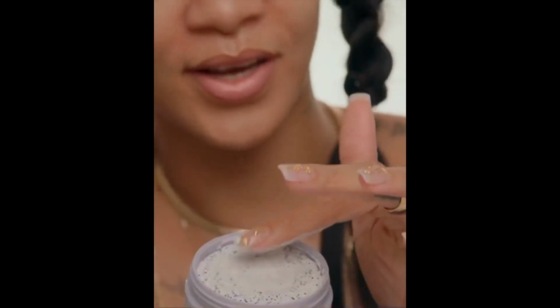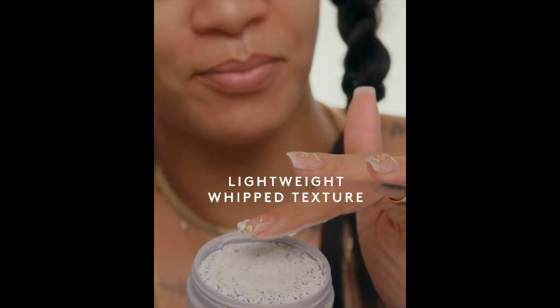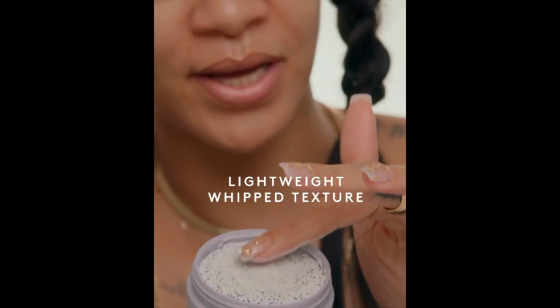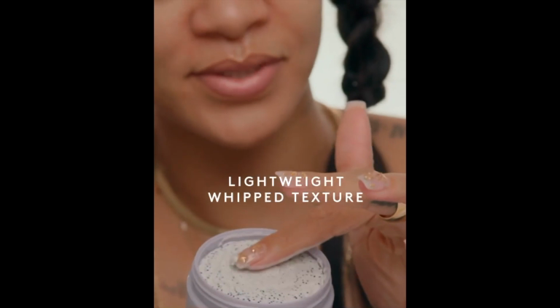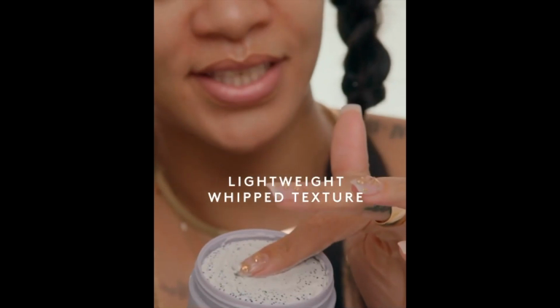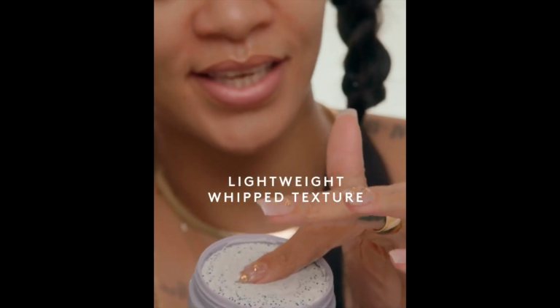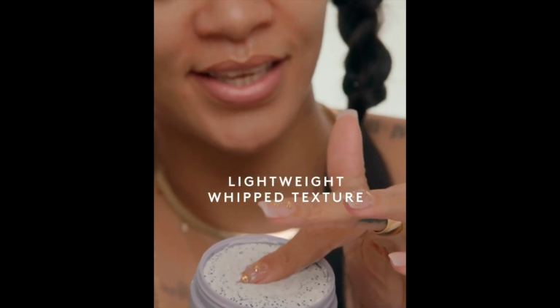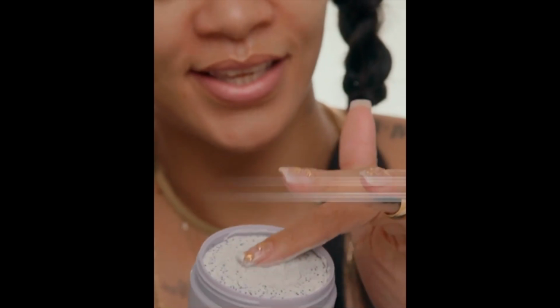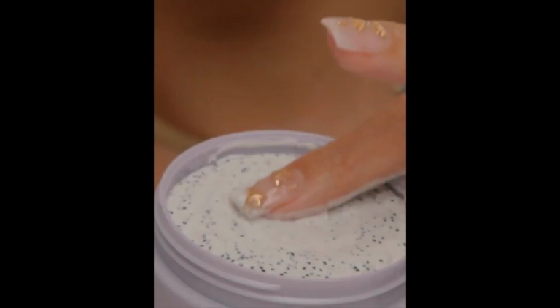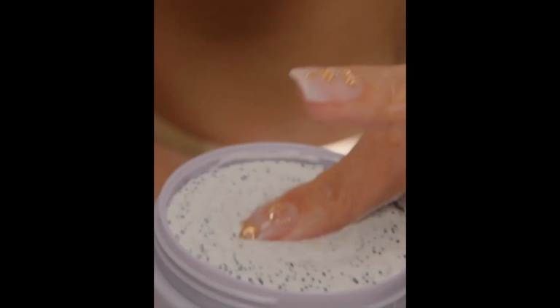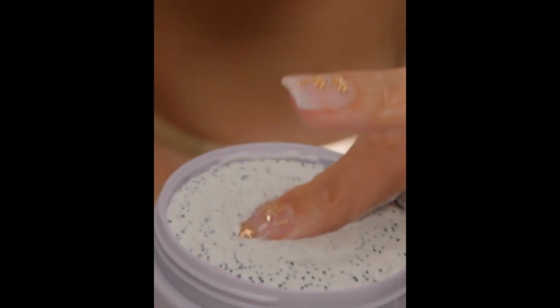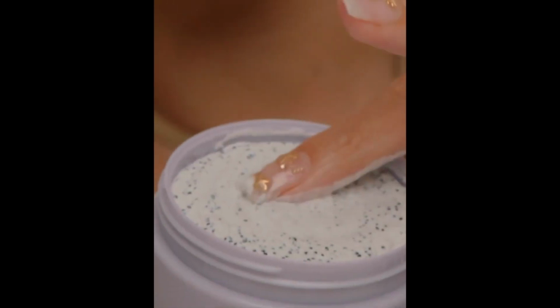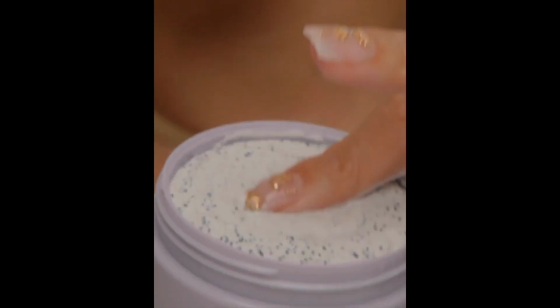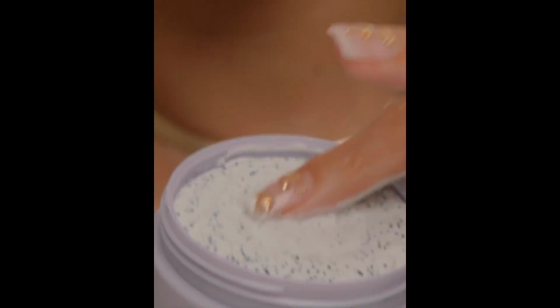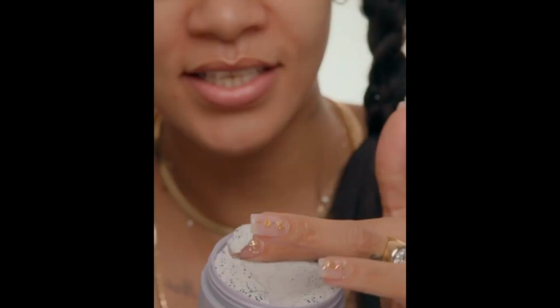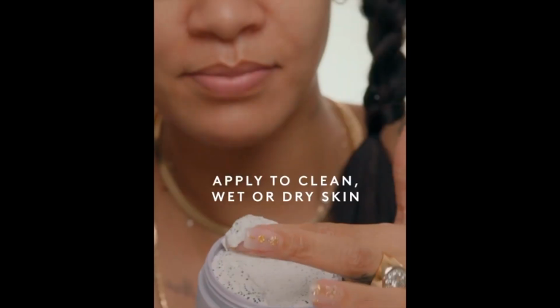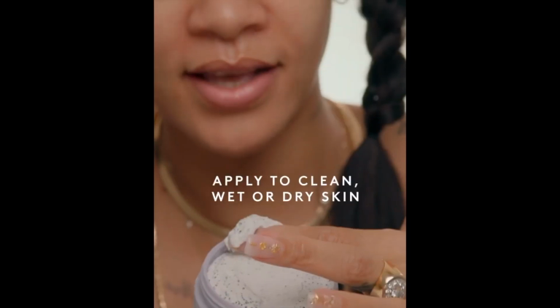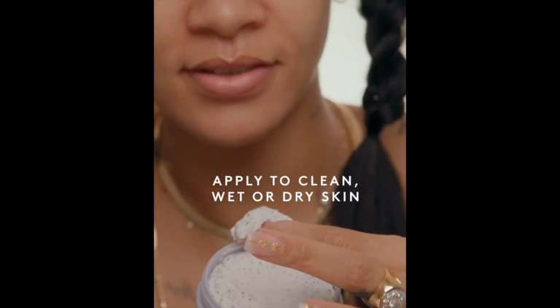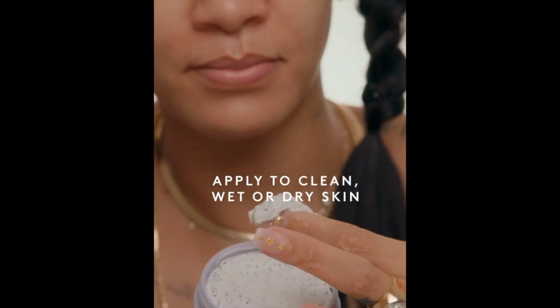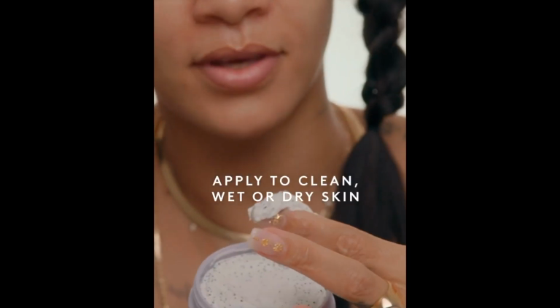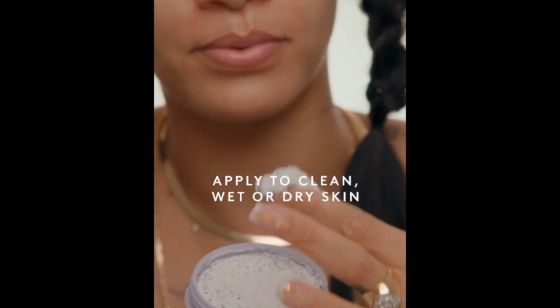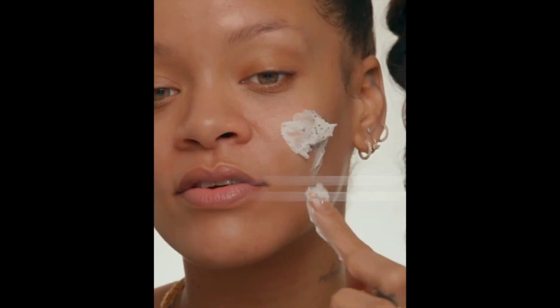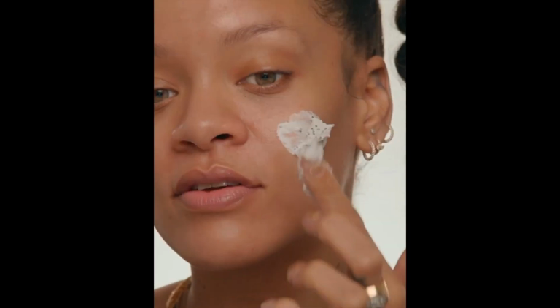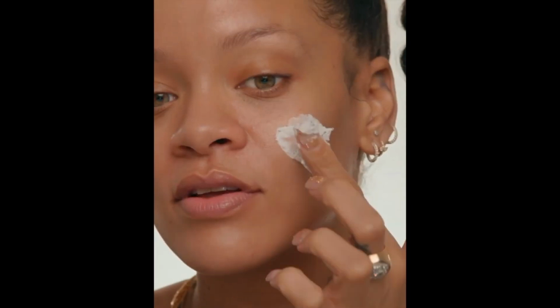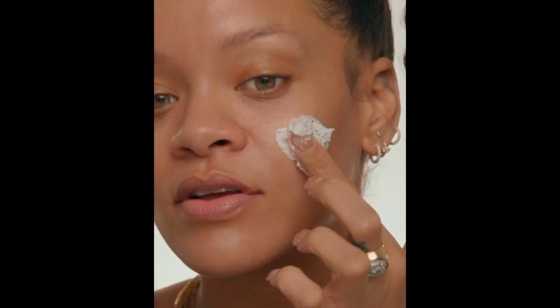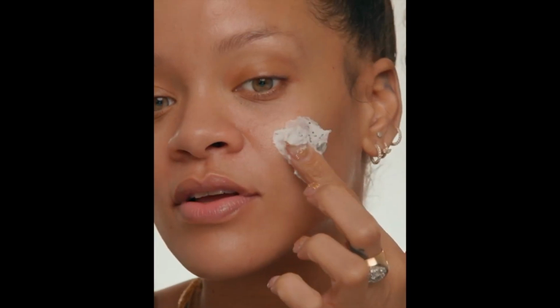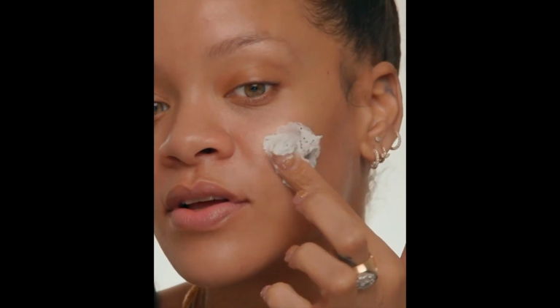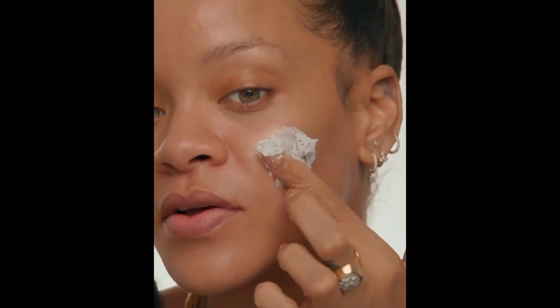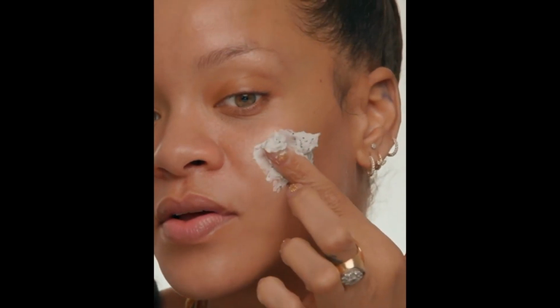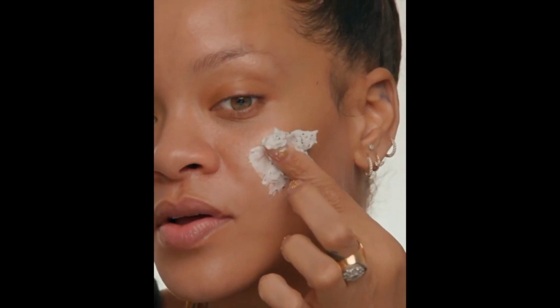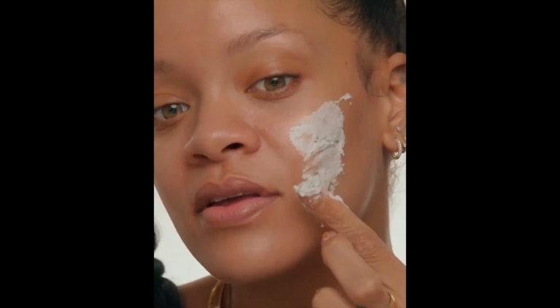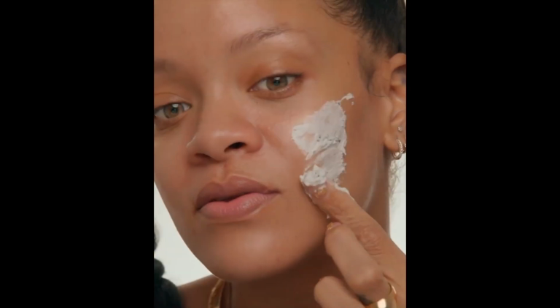Look how bouncy. This mask can be applied on wet or dry skin.